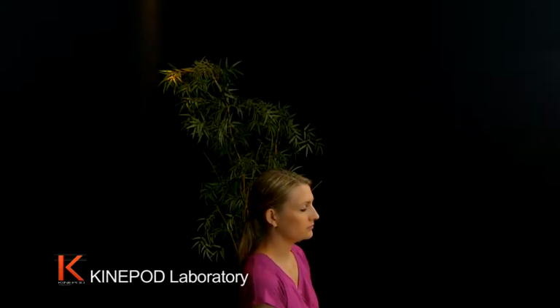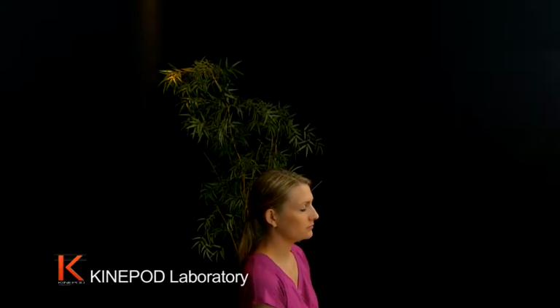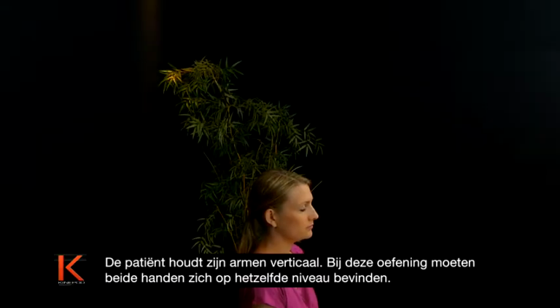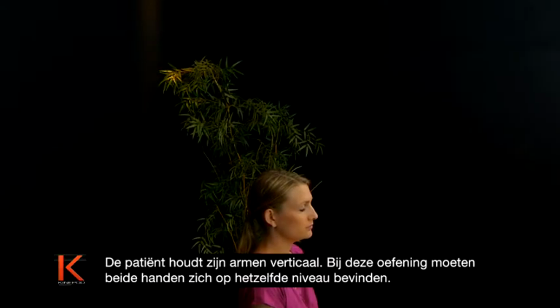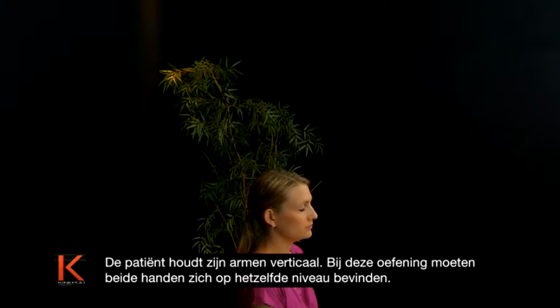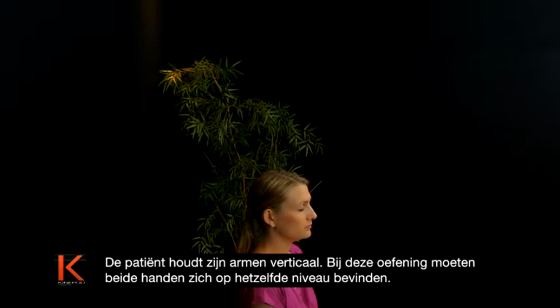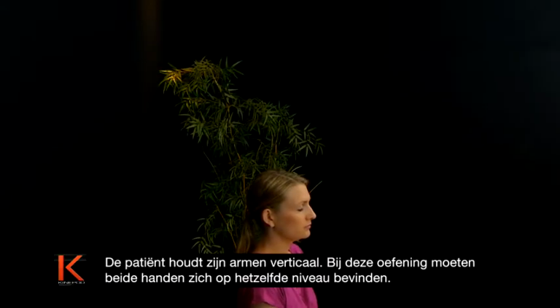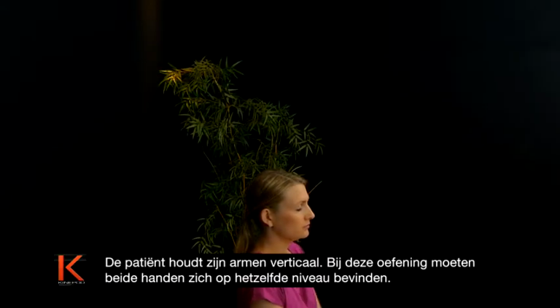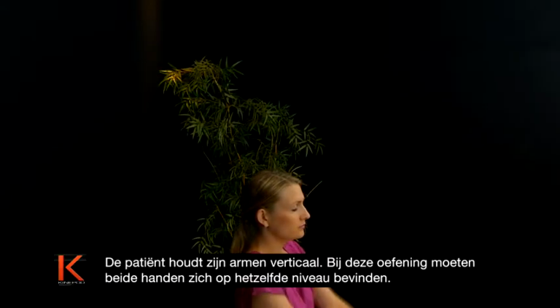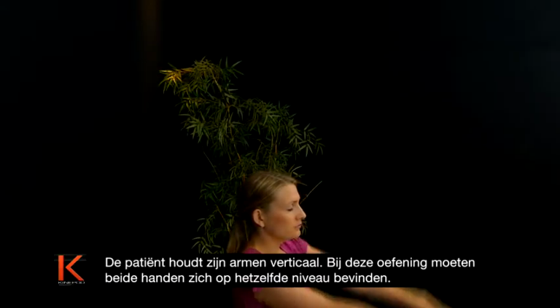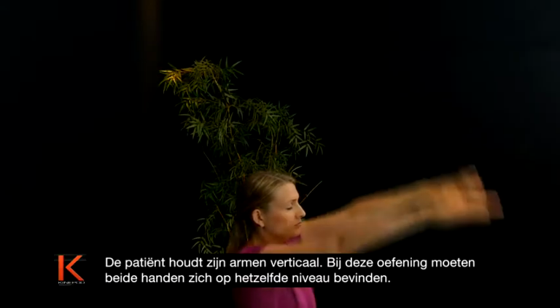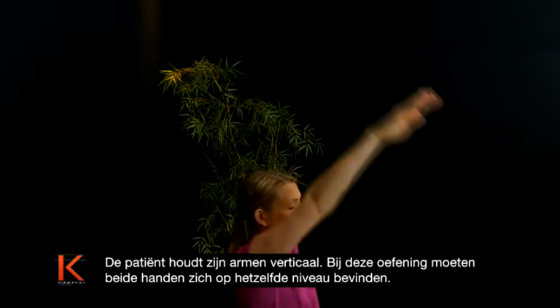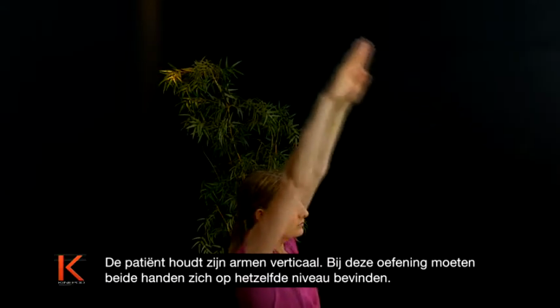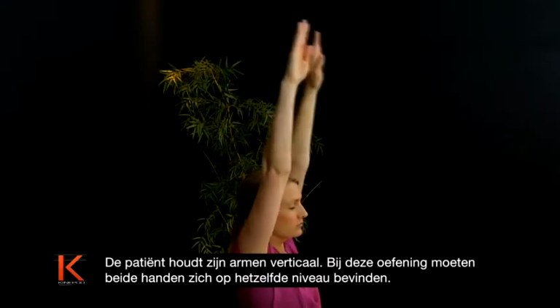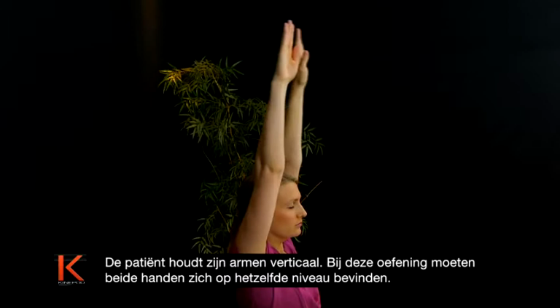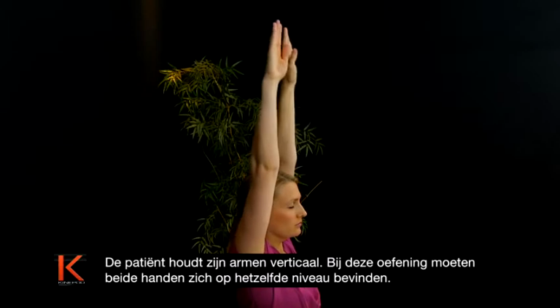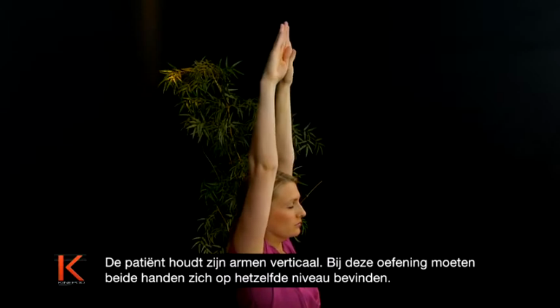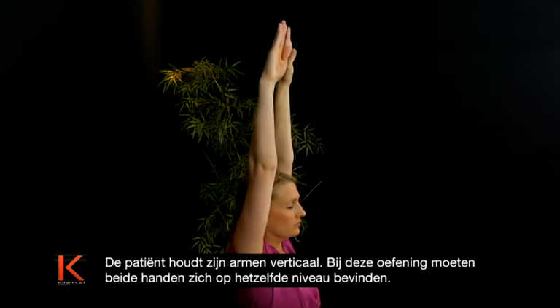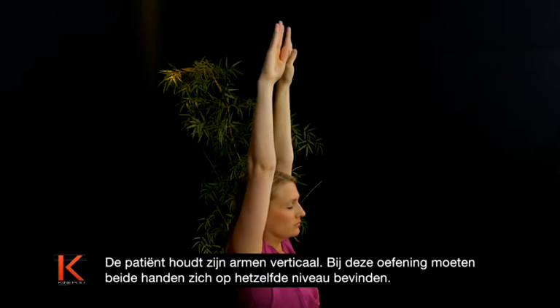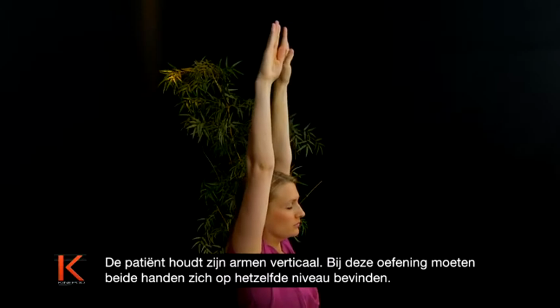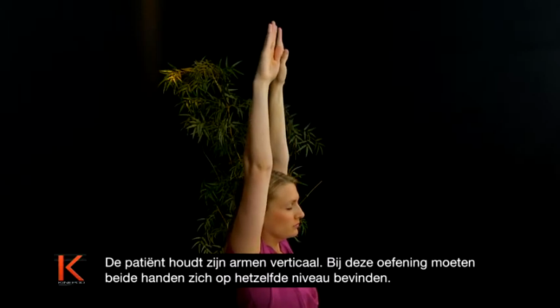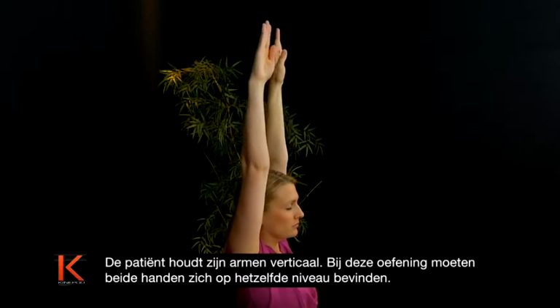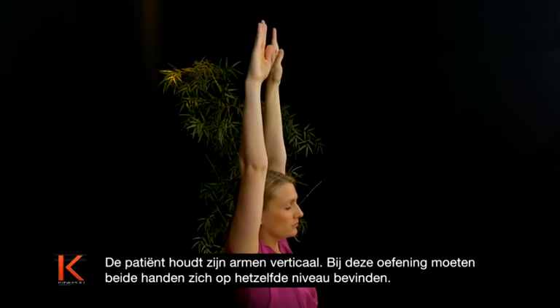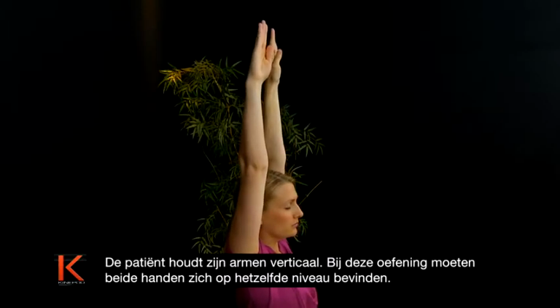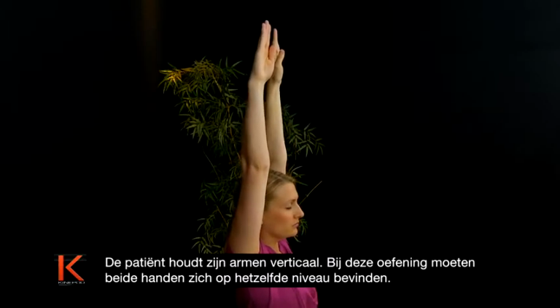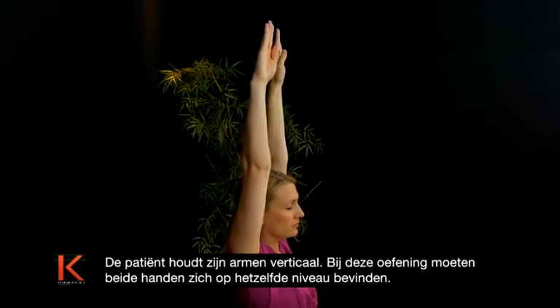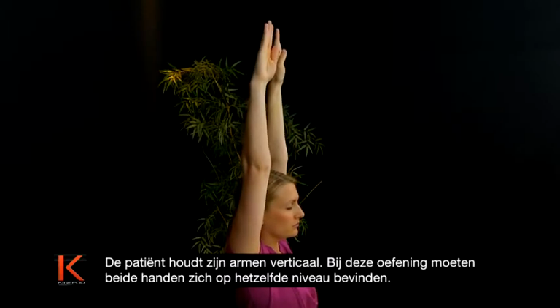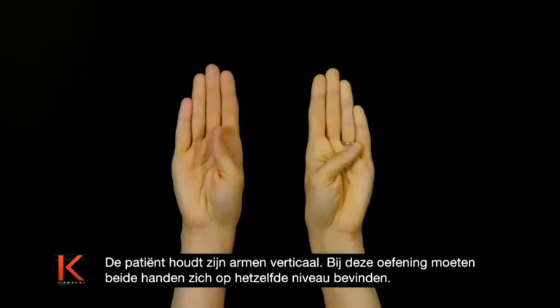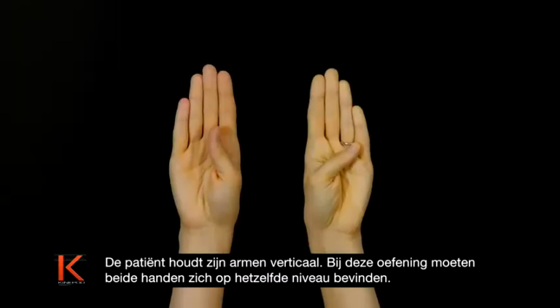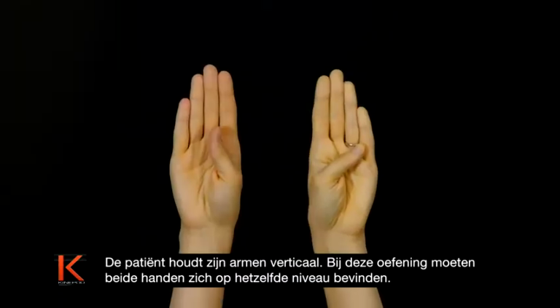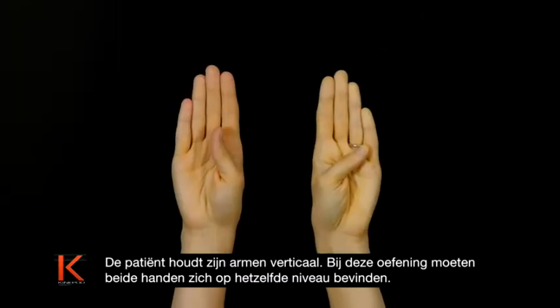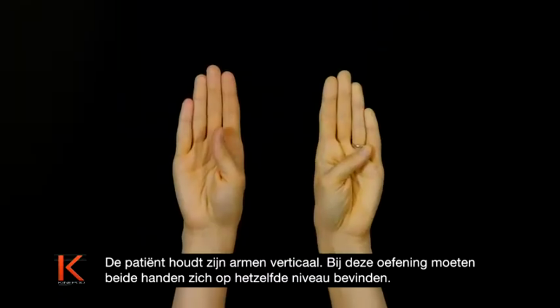The patient positions his arms upright. In this exercise, the two hands should be positioned at the same level.